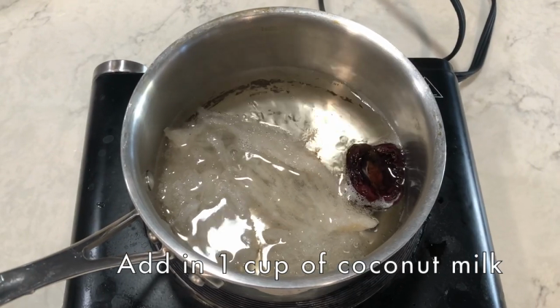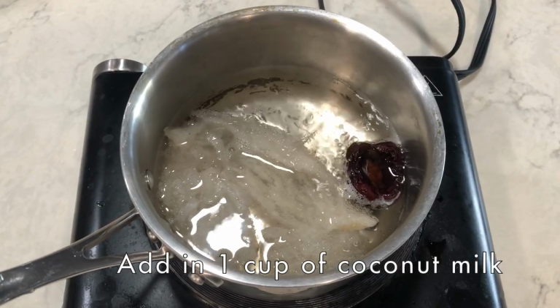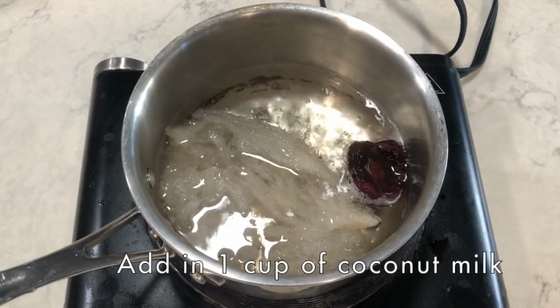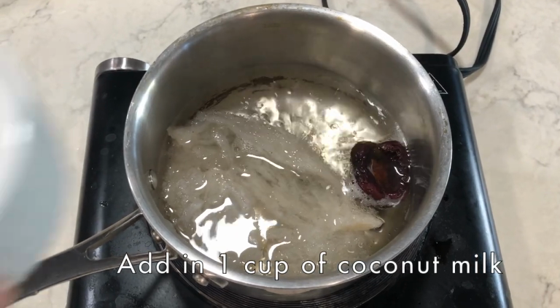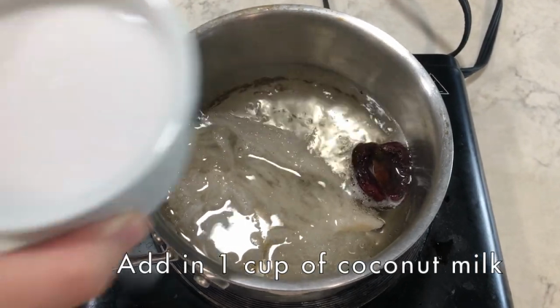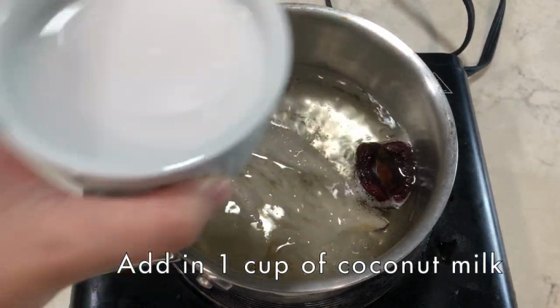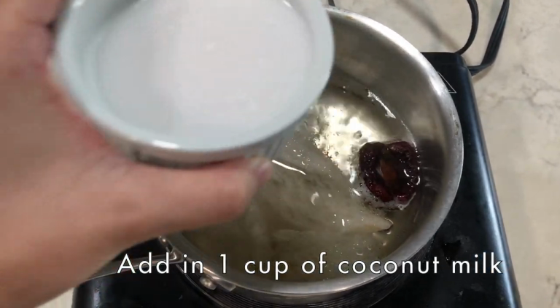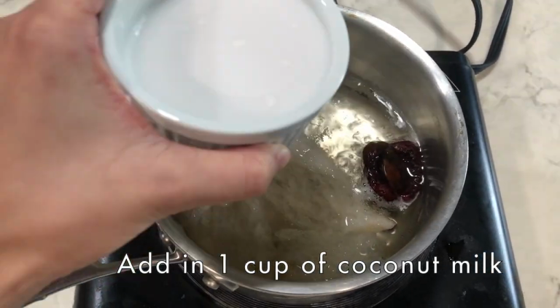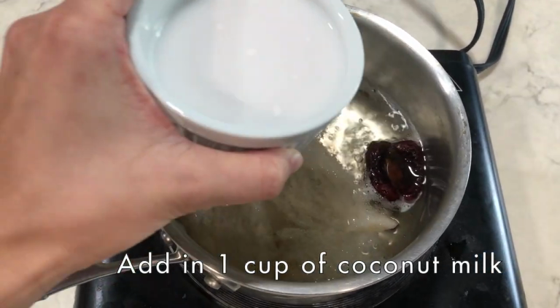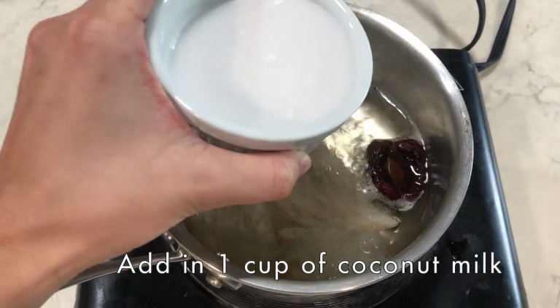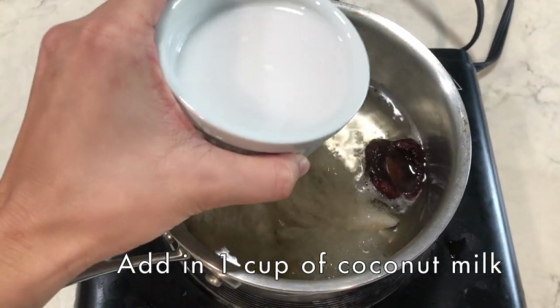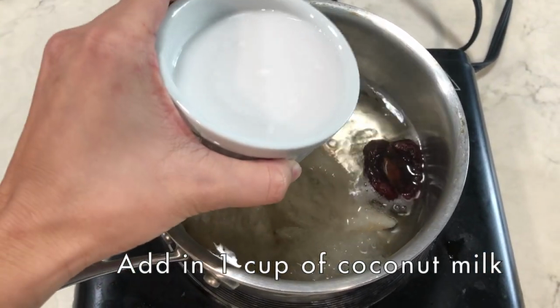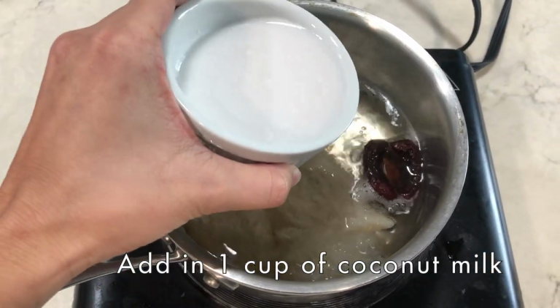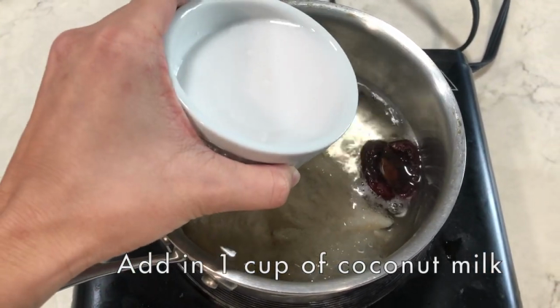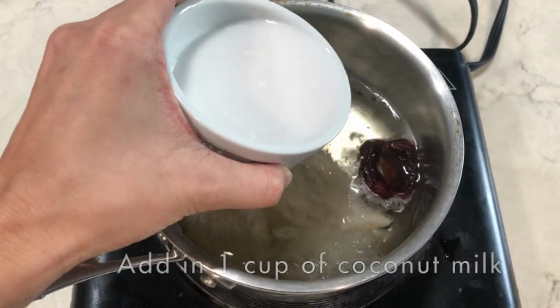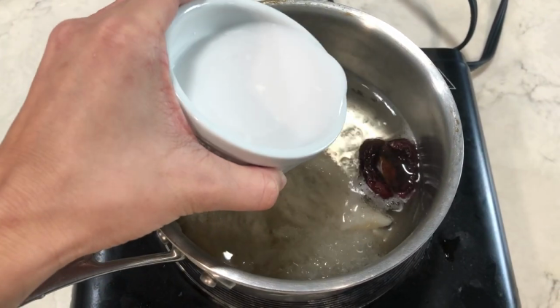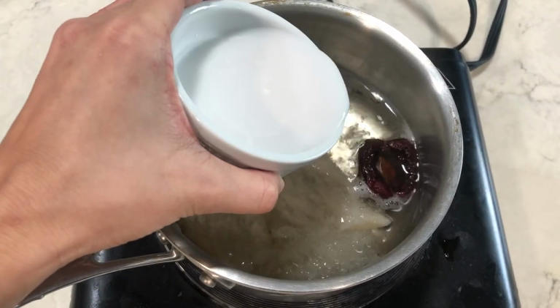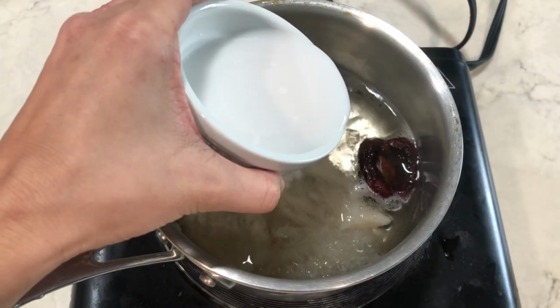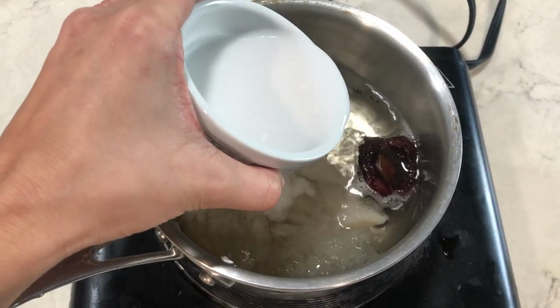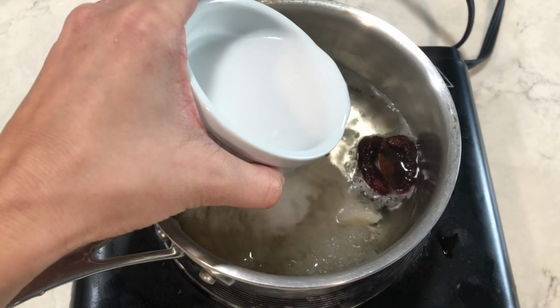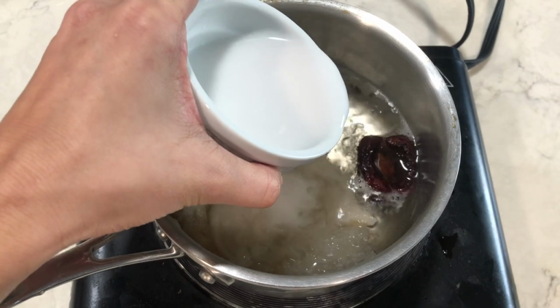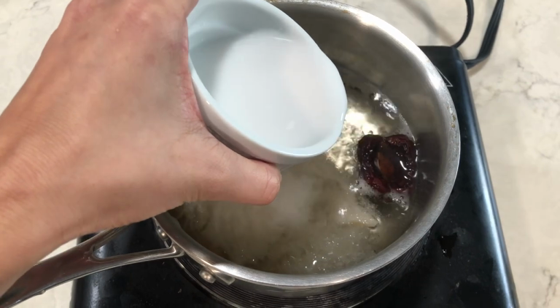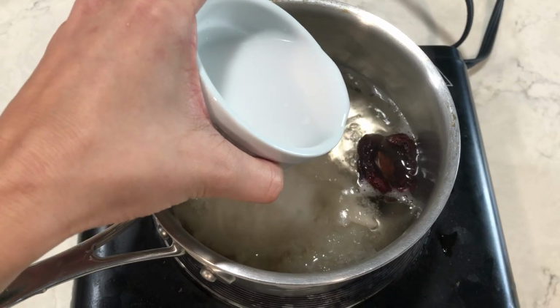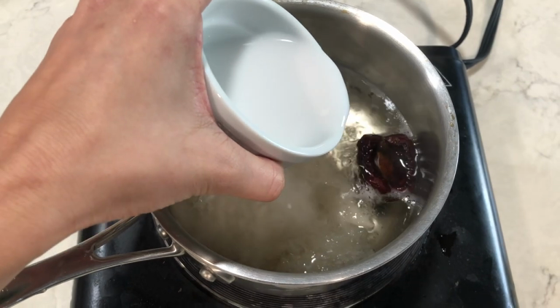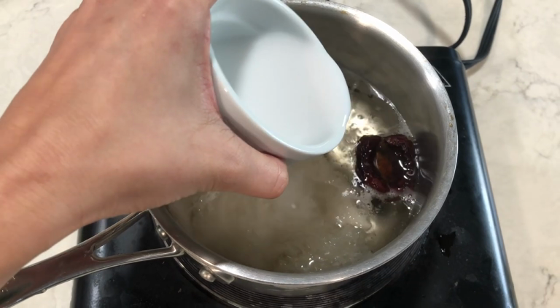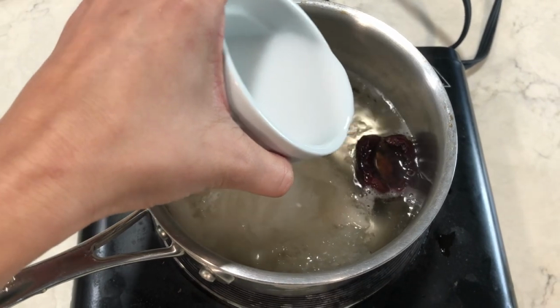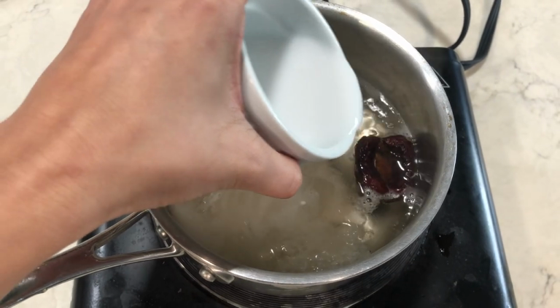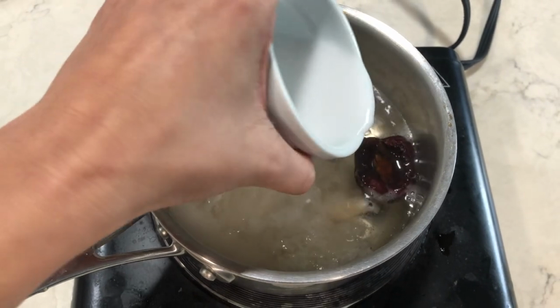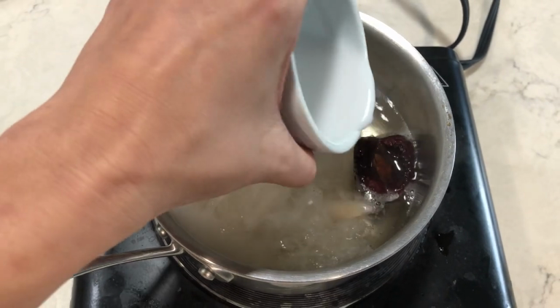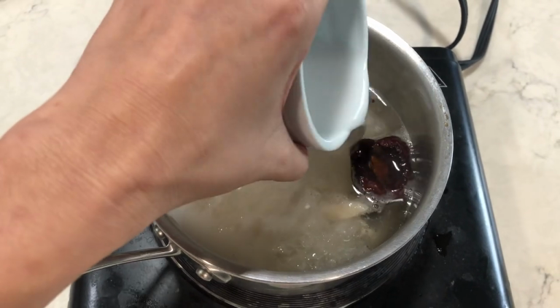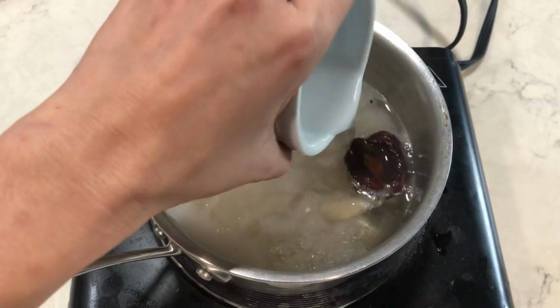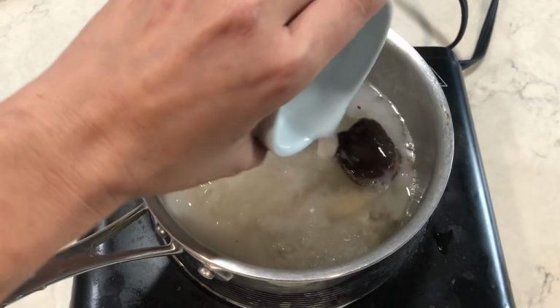During the last 10 minutes of cooking, add in coconut milk to finish.